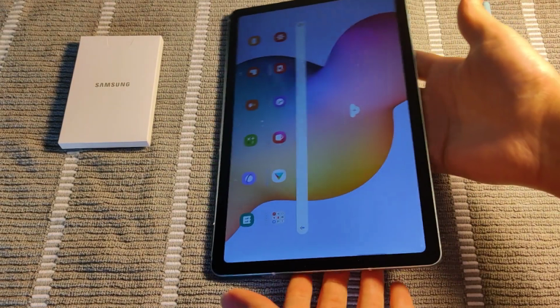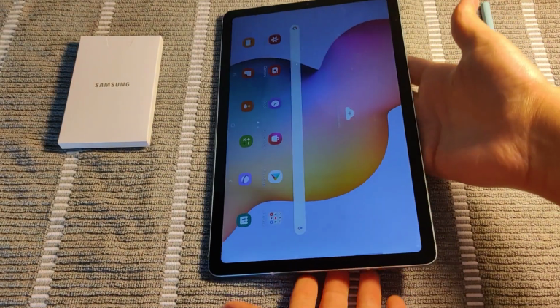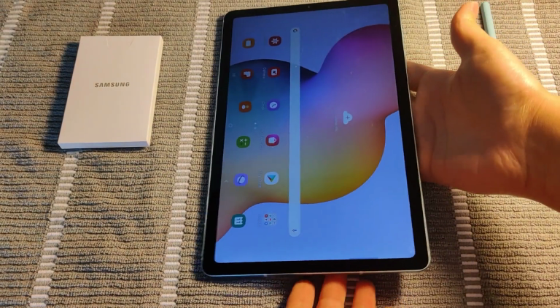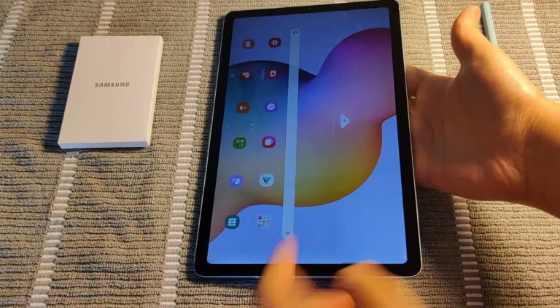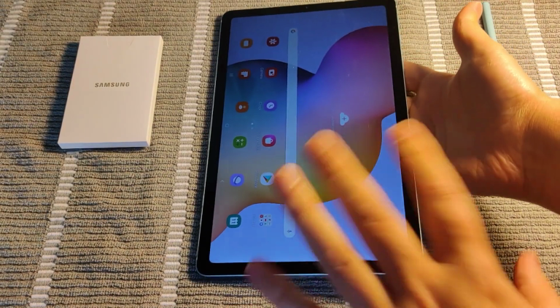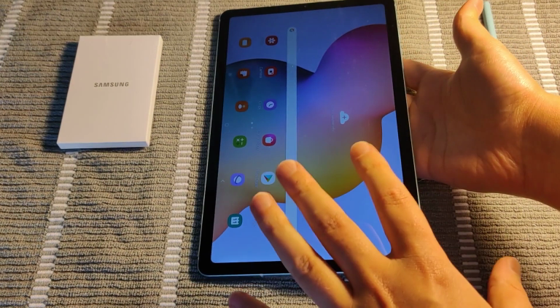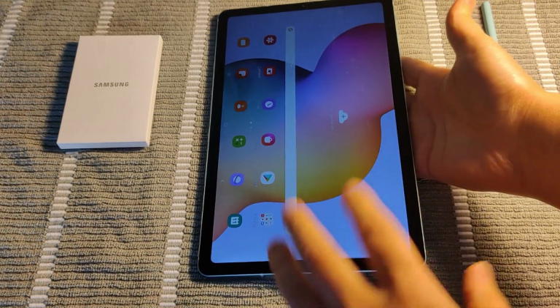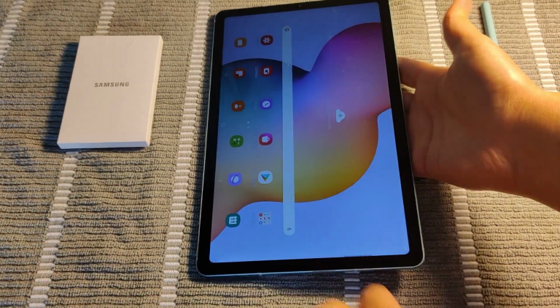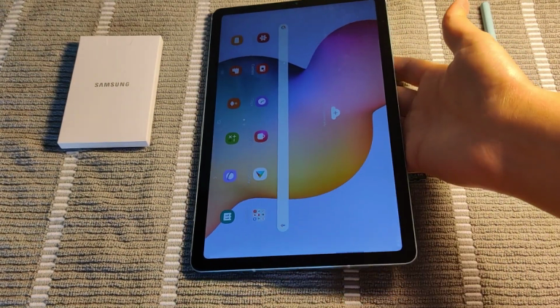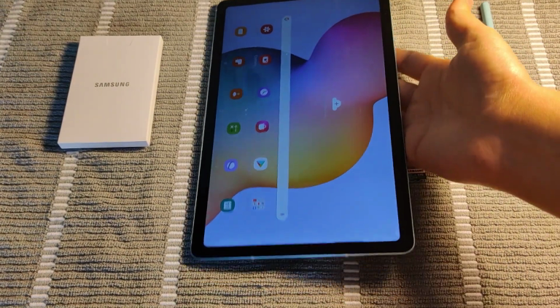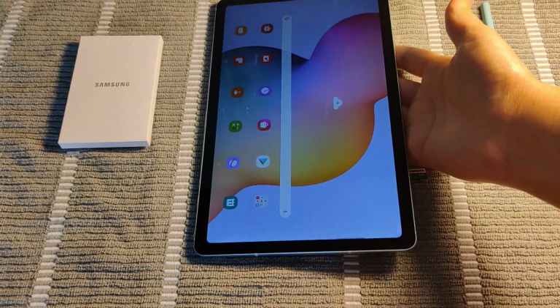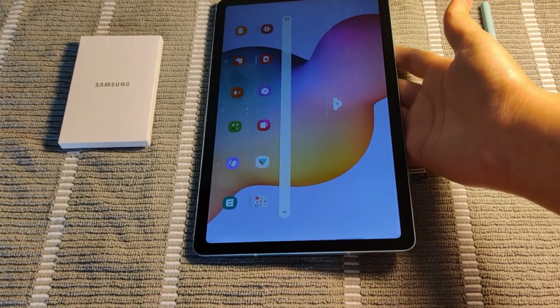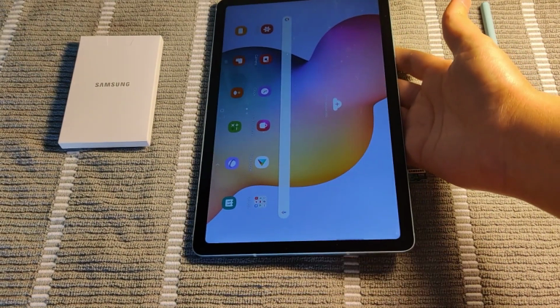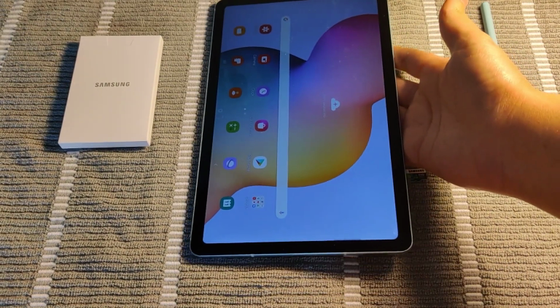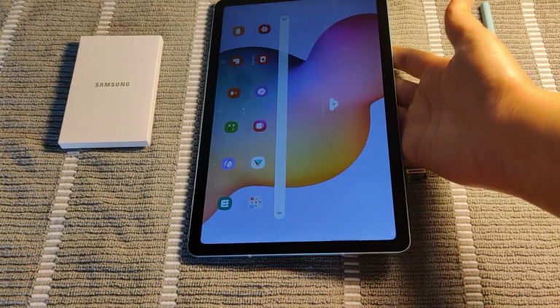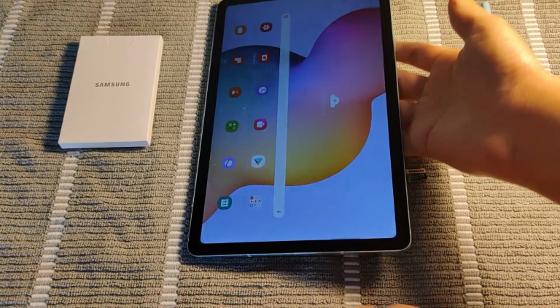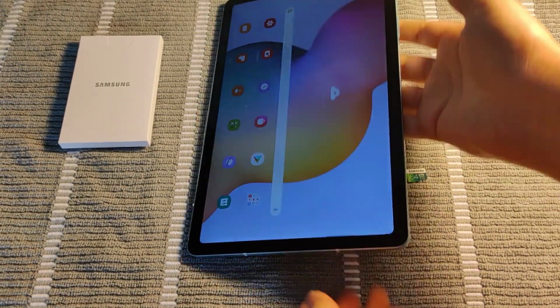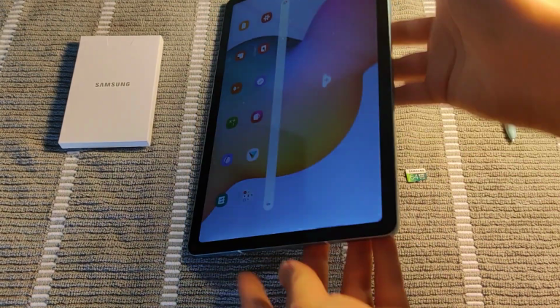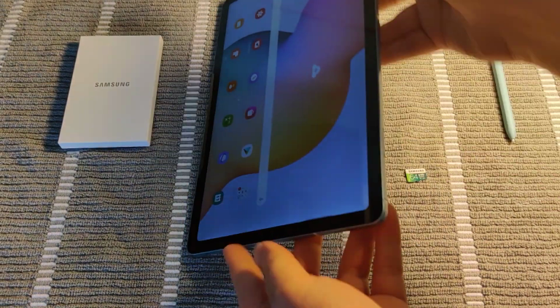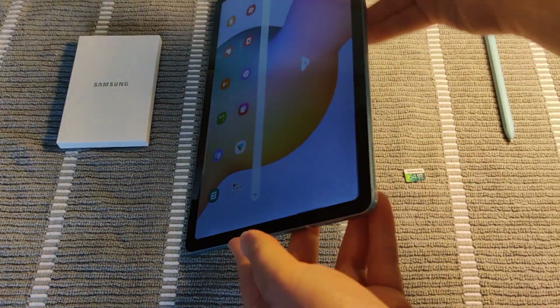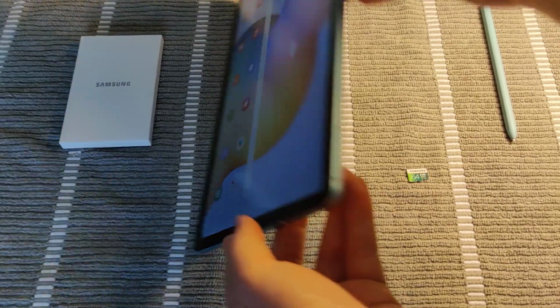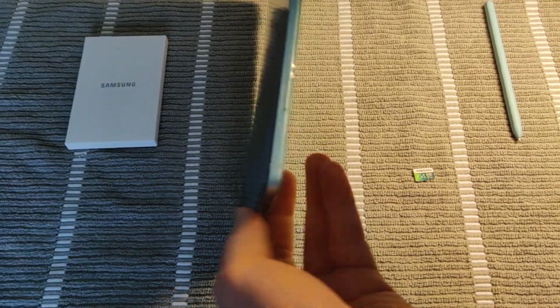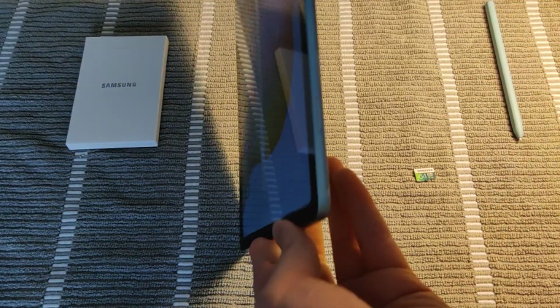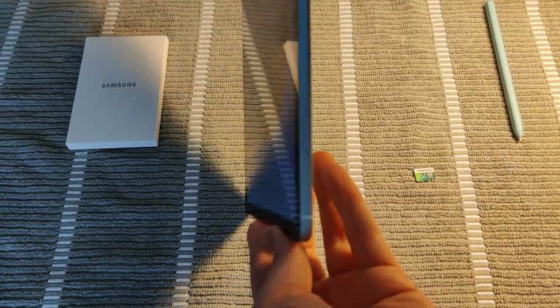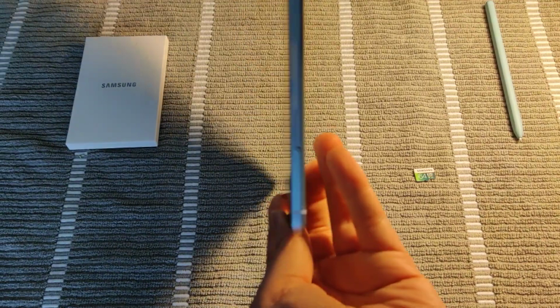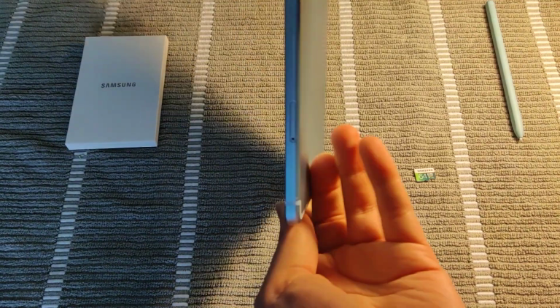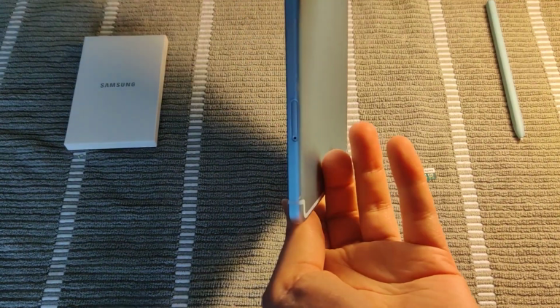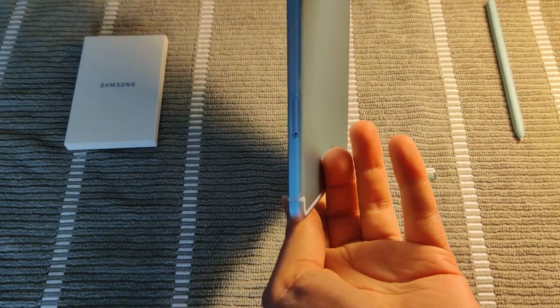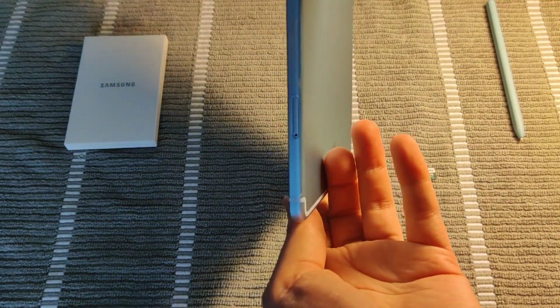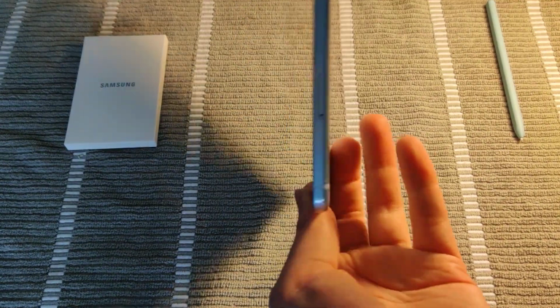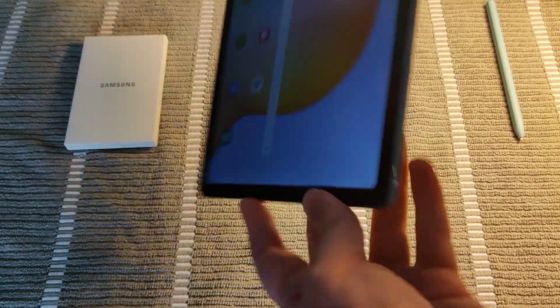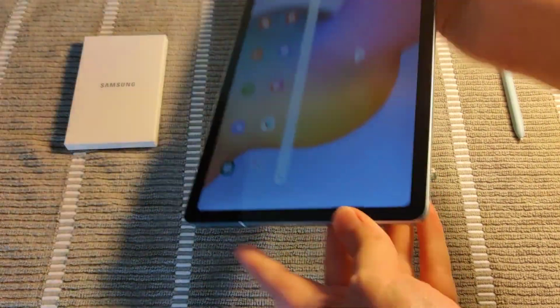The example I'm using in this video is the S6 Lite model. So again, it's in the bottom right hand area.